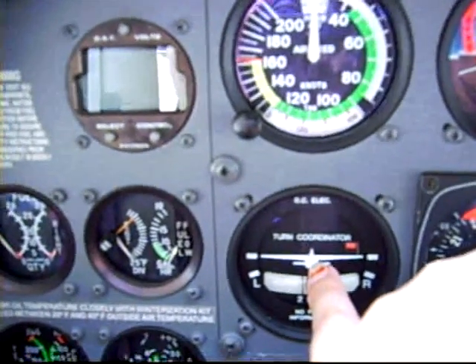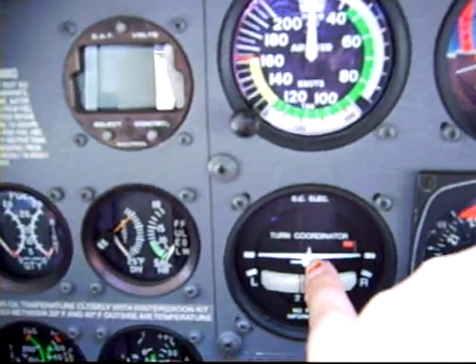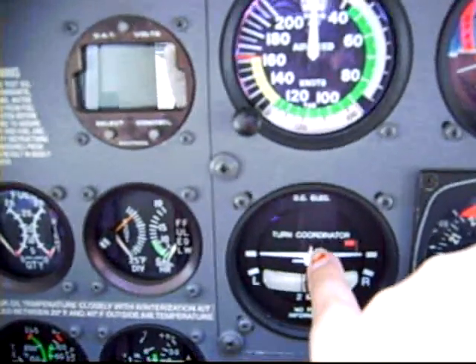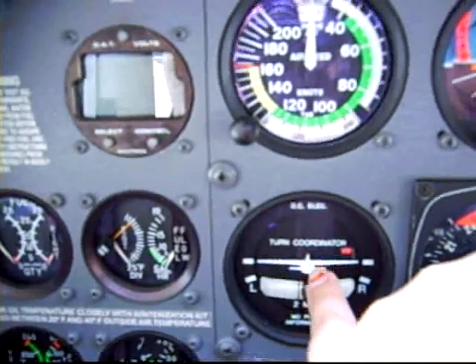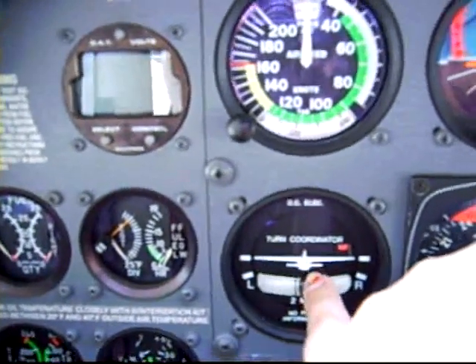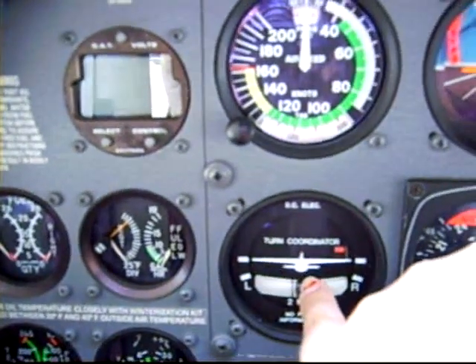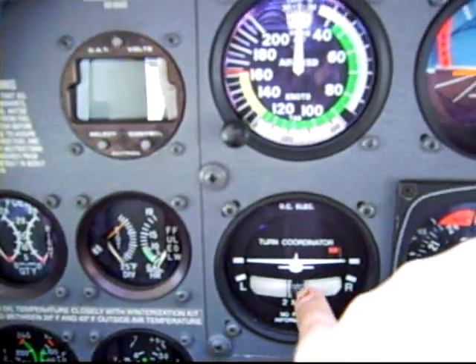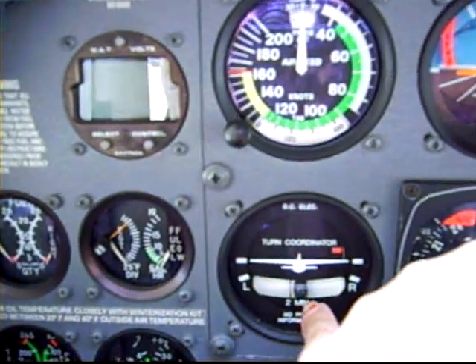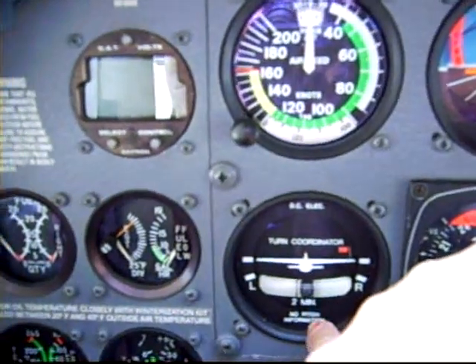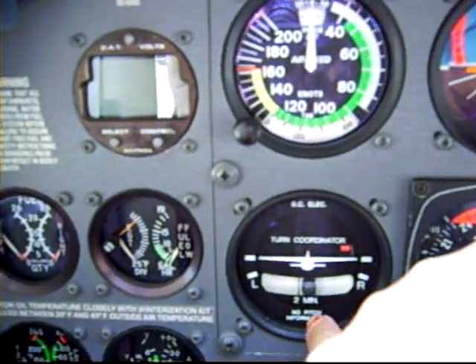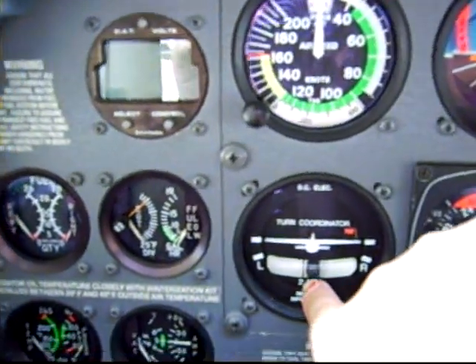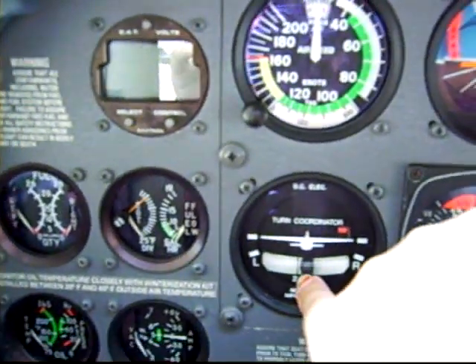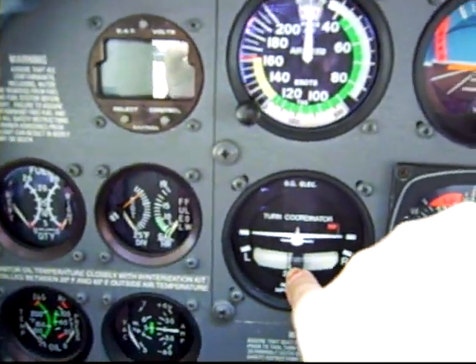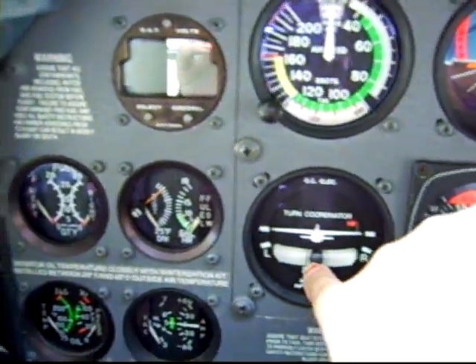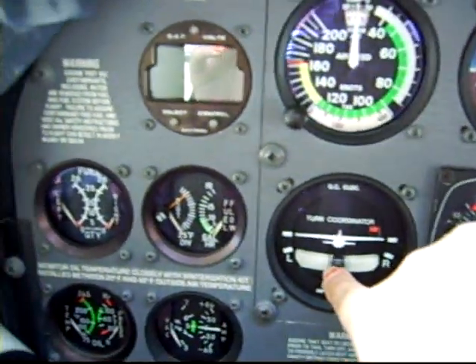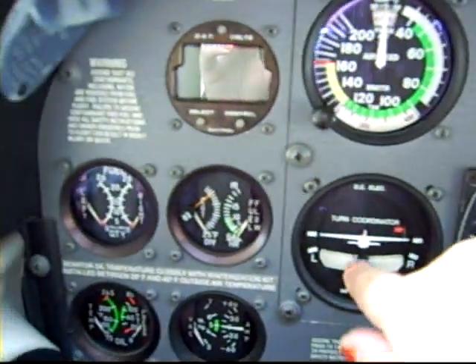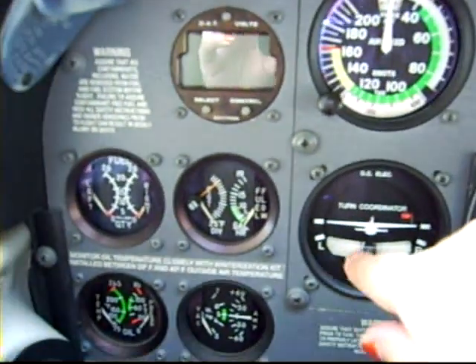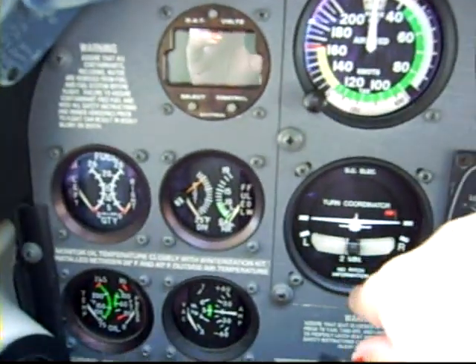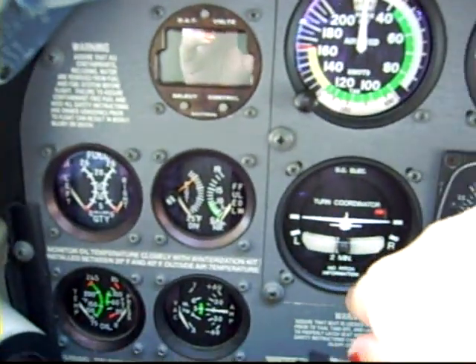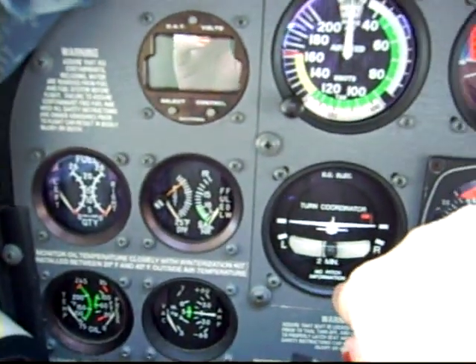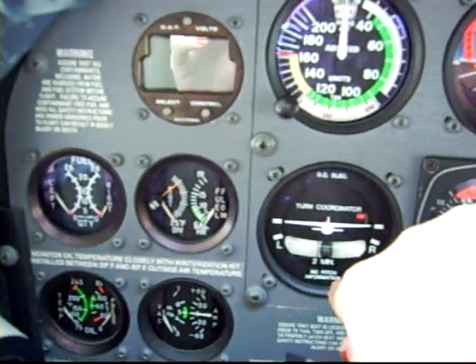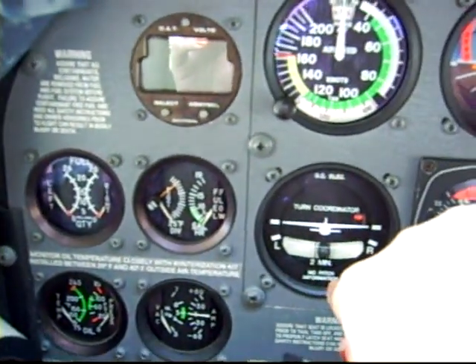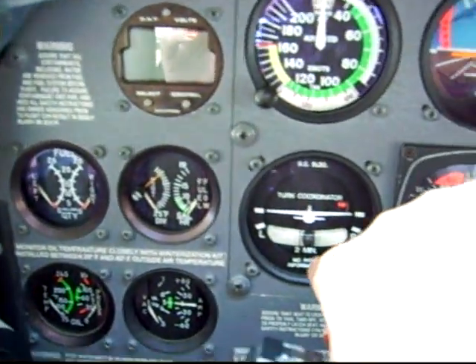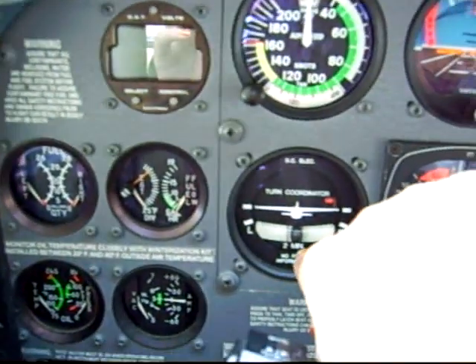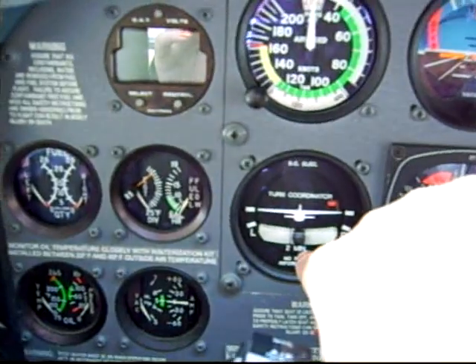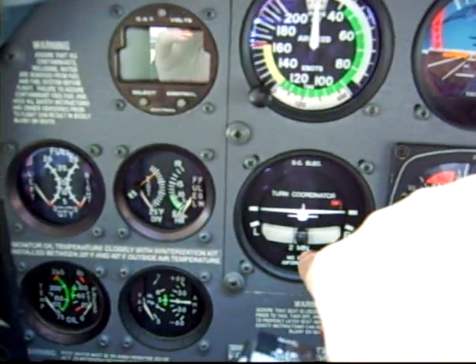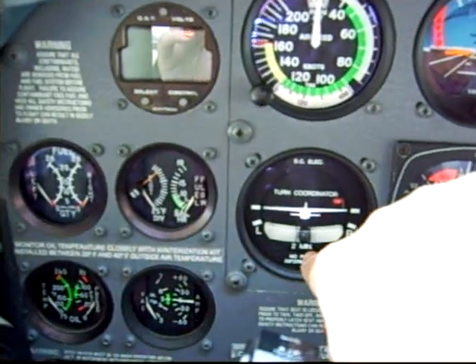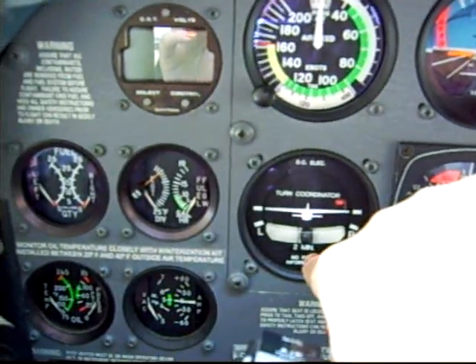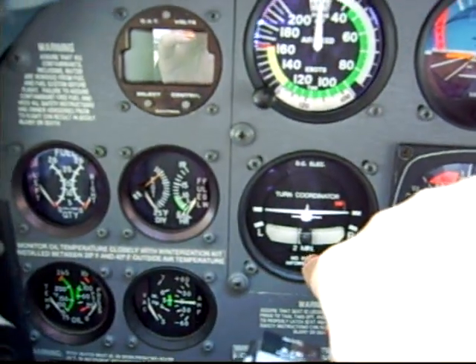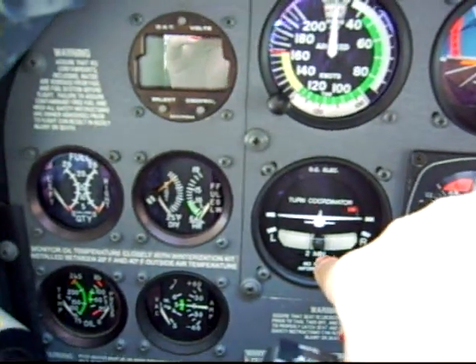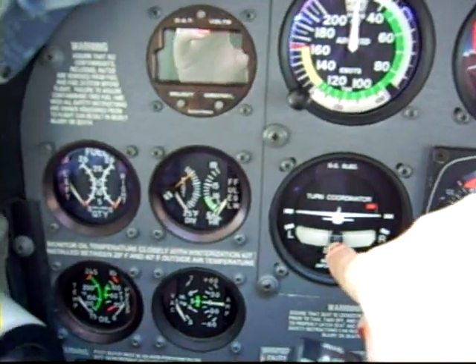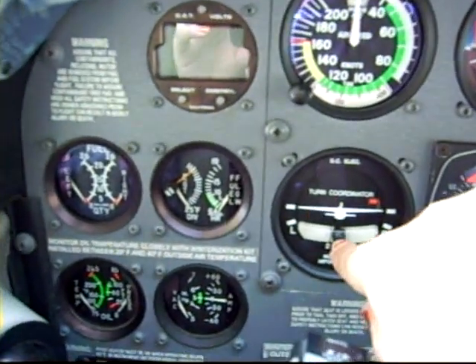If we were to stall, that would be bad if we were uncoordinated. So we practice doing that as one of our maneuvers.